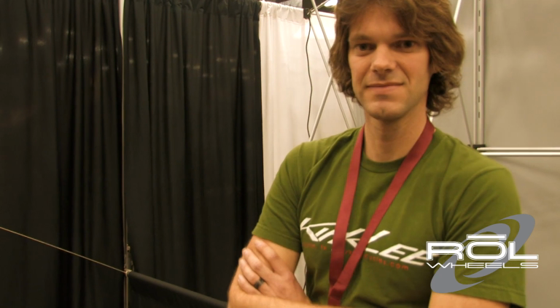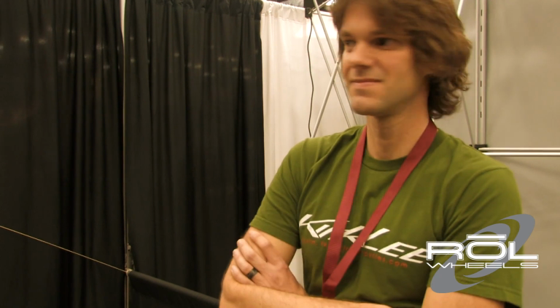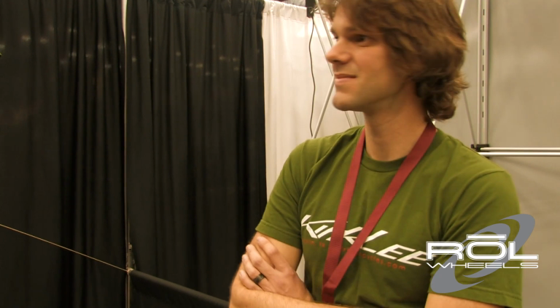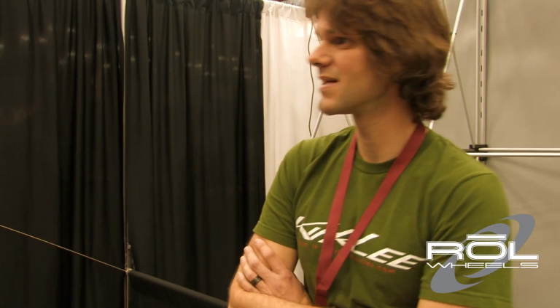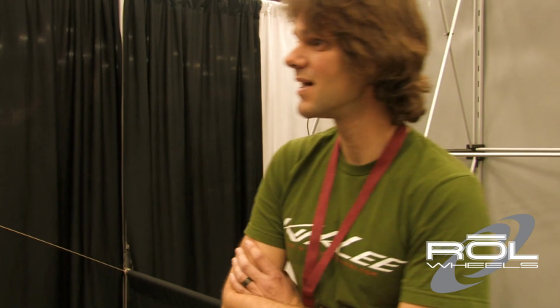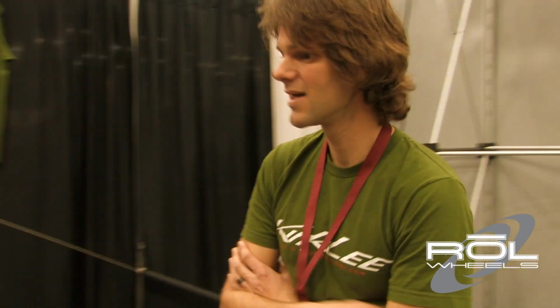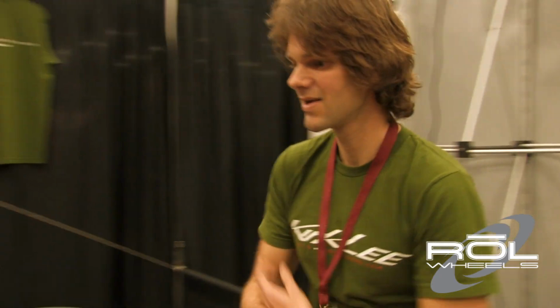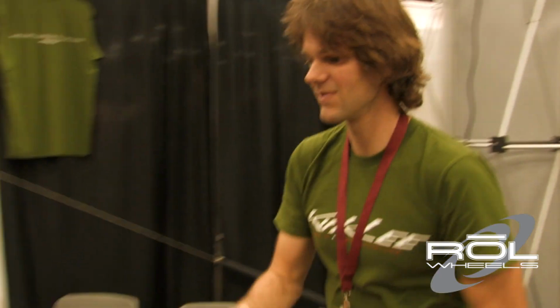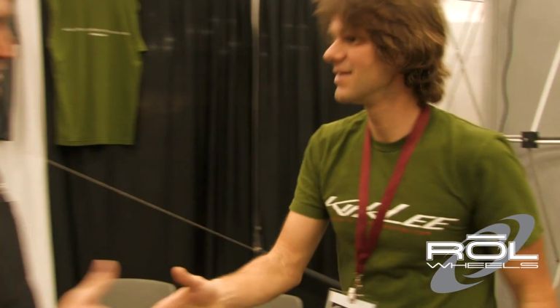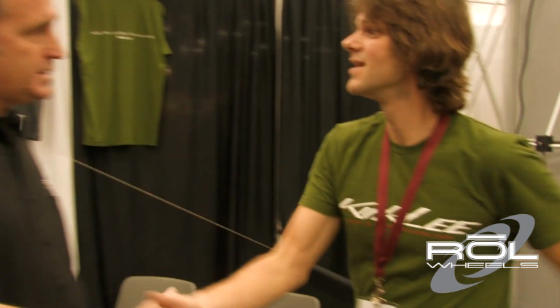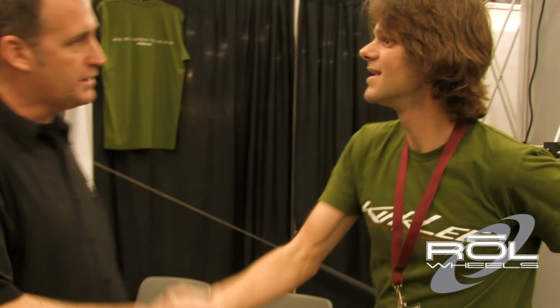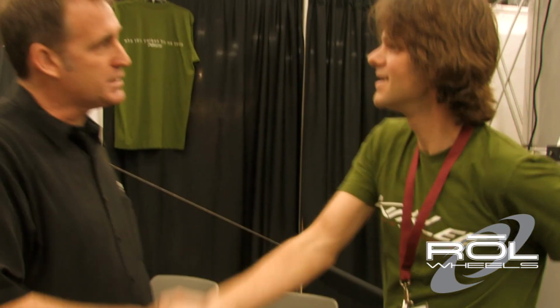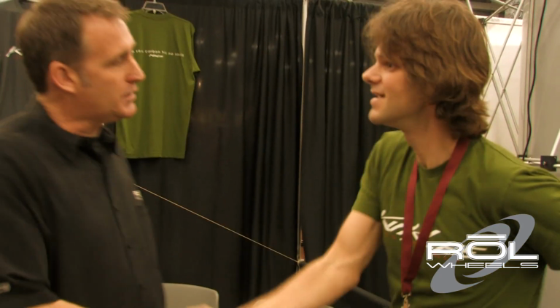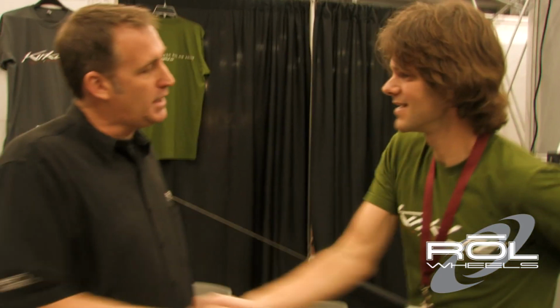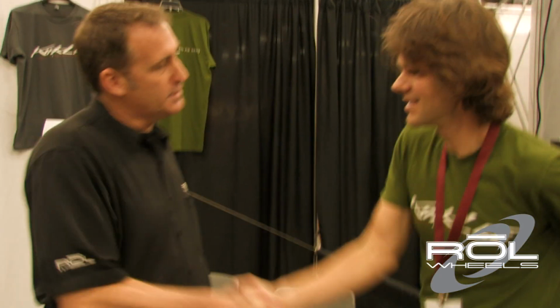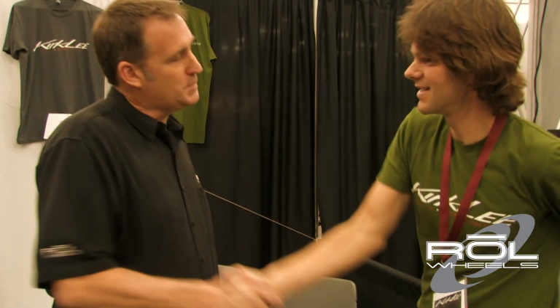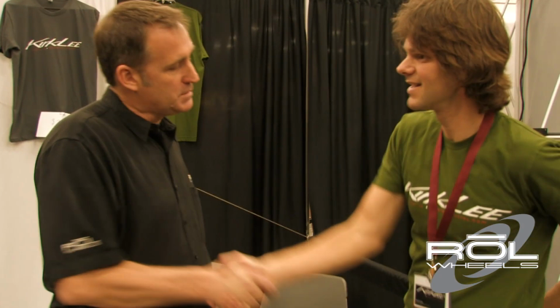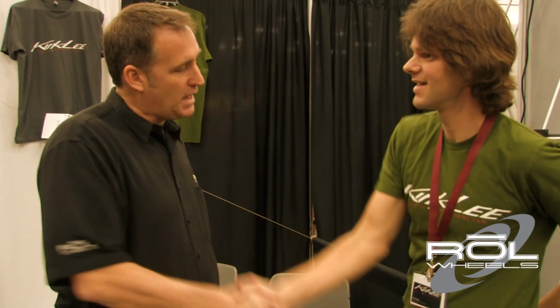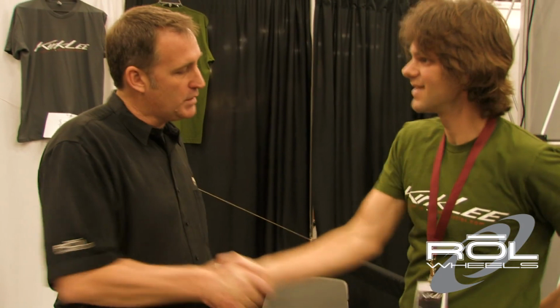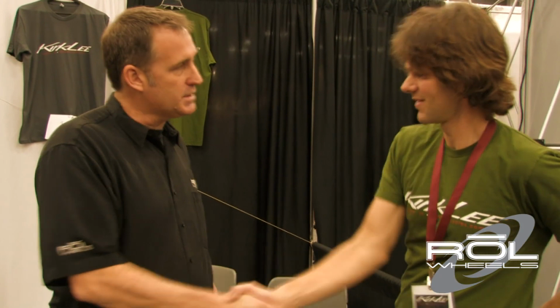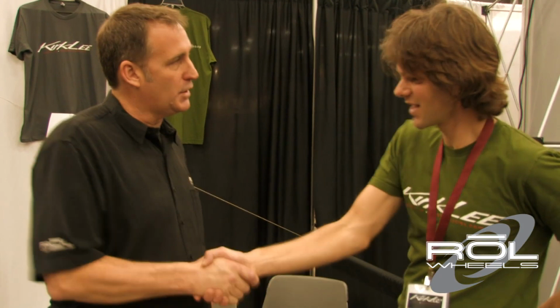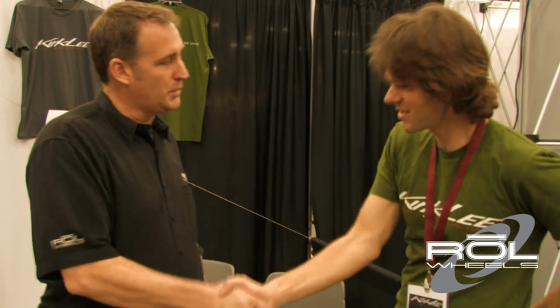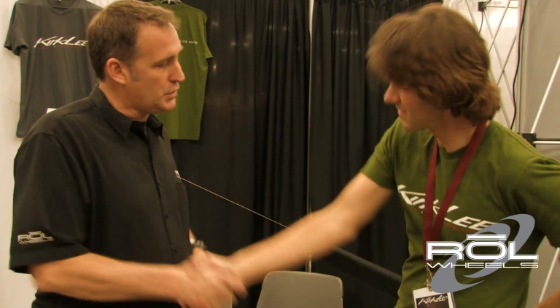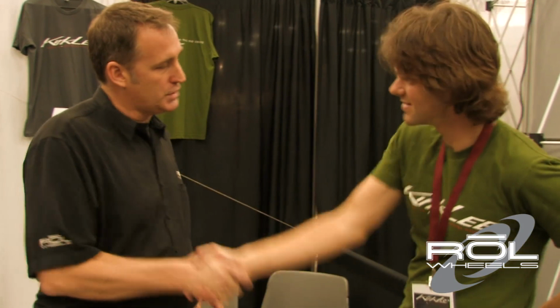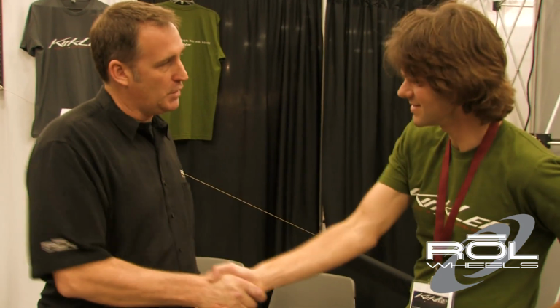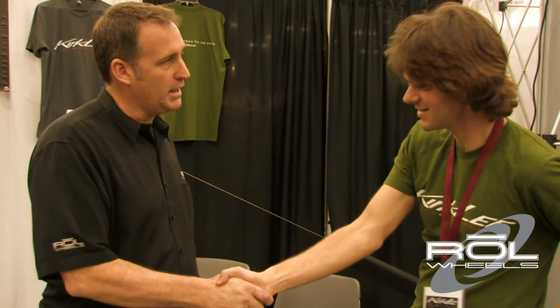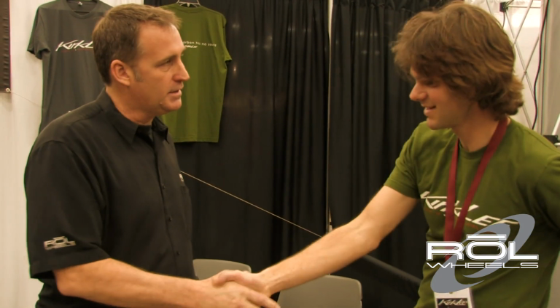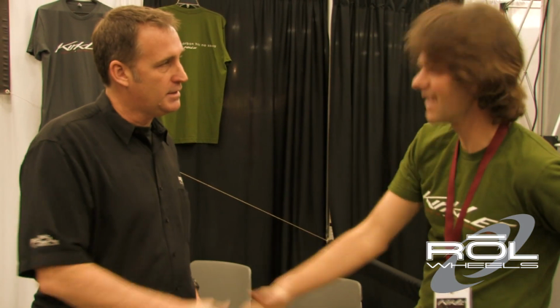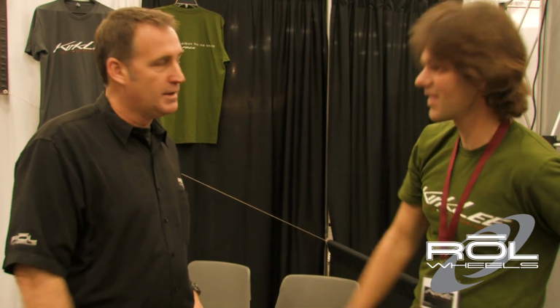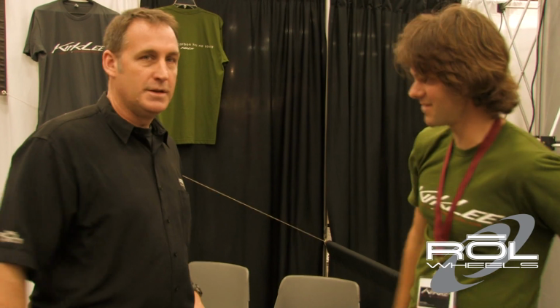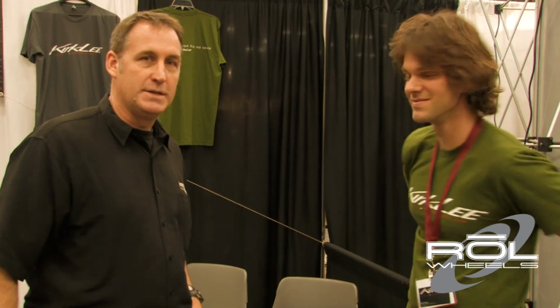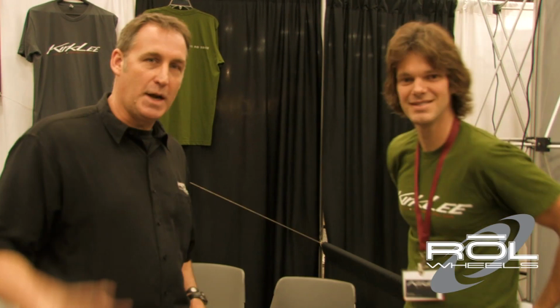Awesome. Brad, good to see you. Thanks for spending some time with us. Thank you. Enjoying the show, buddy. Take care.